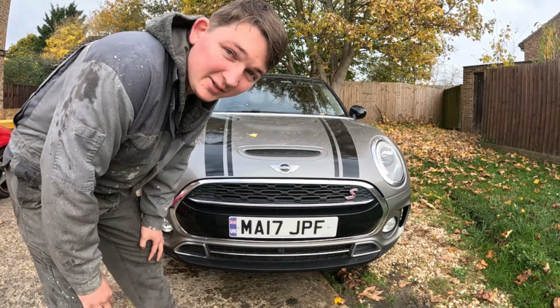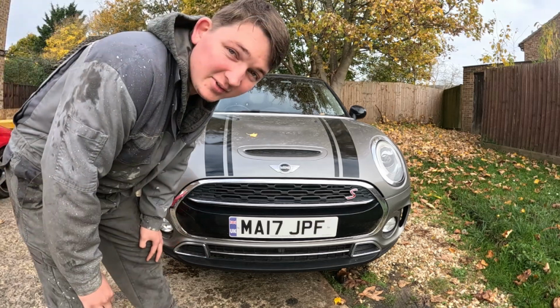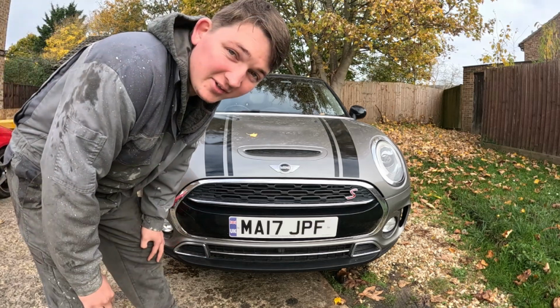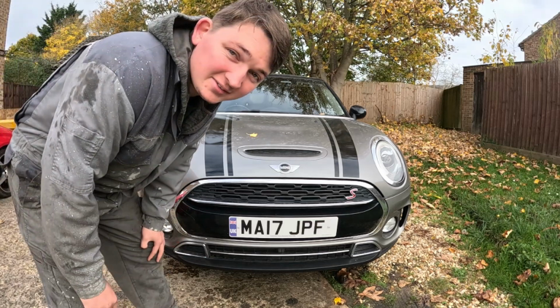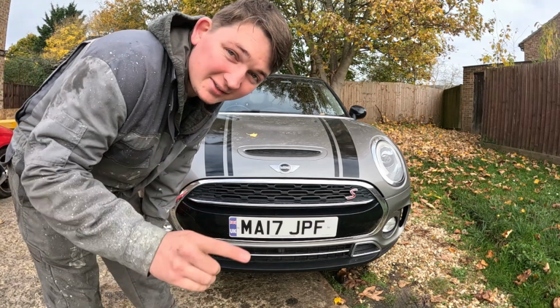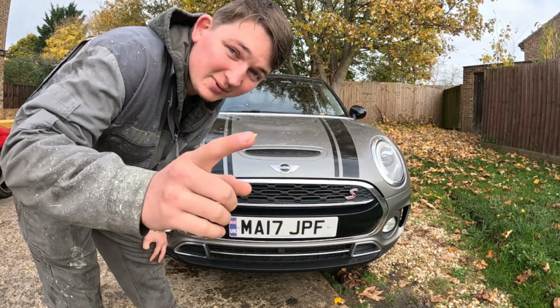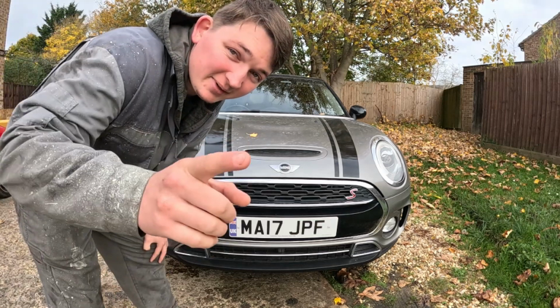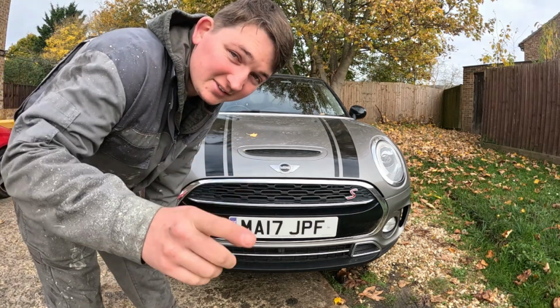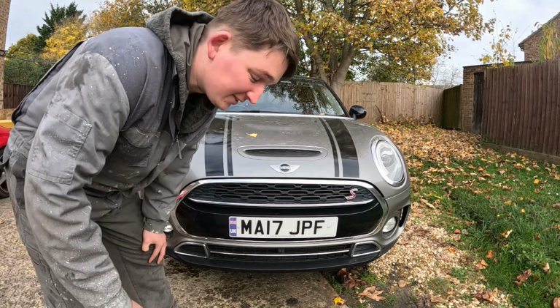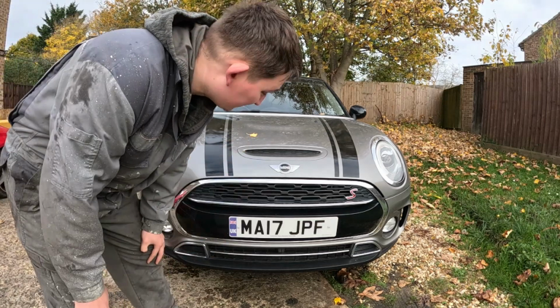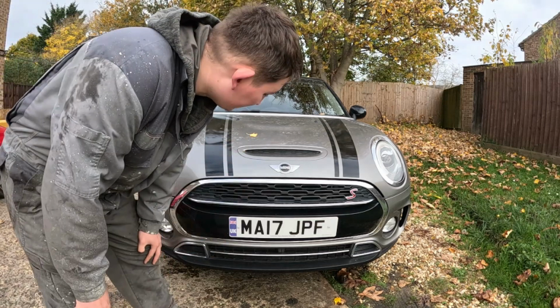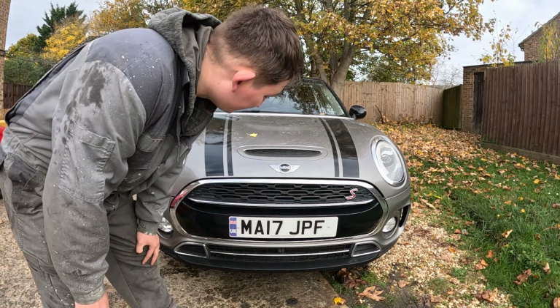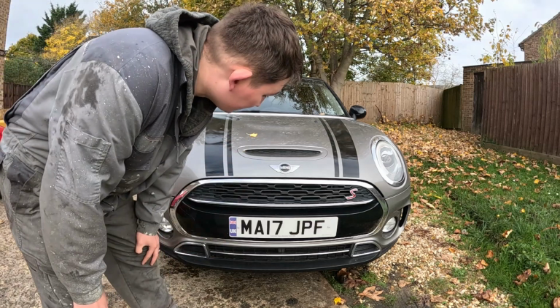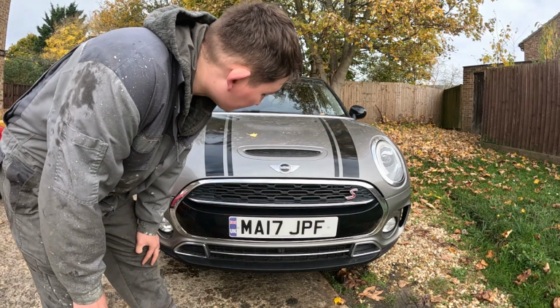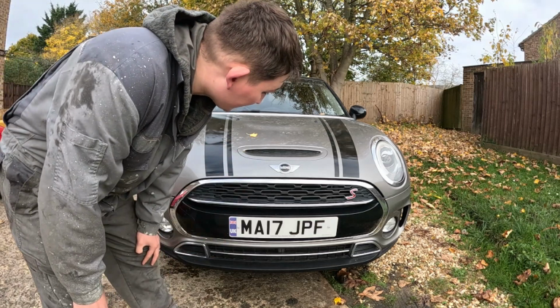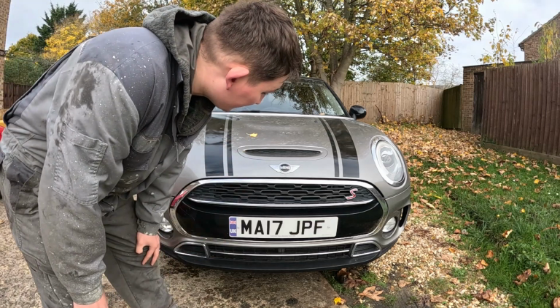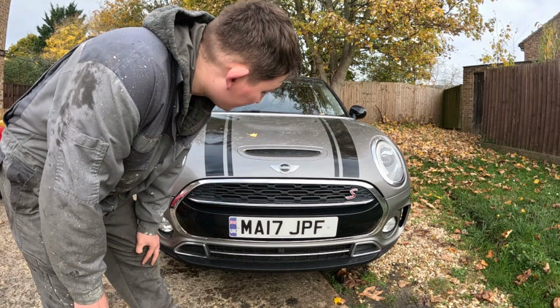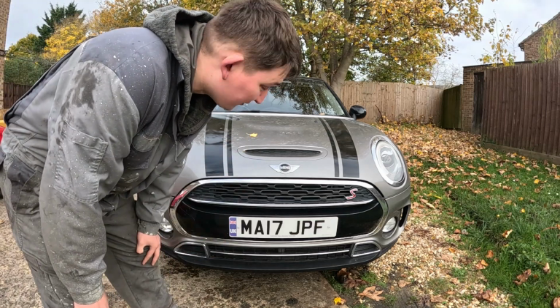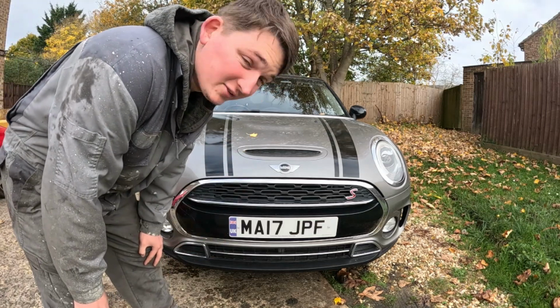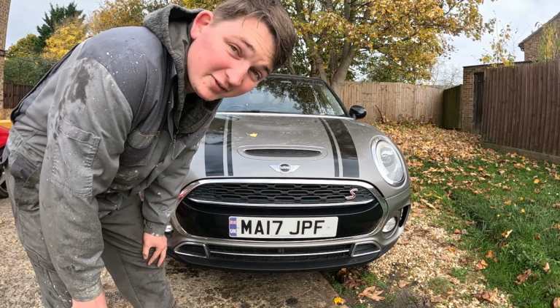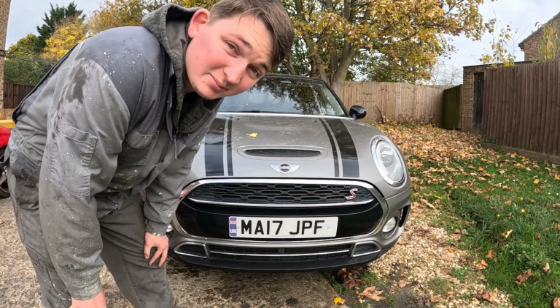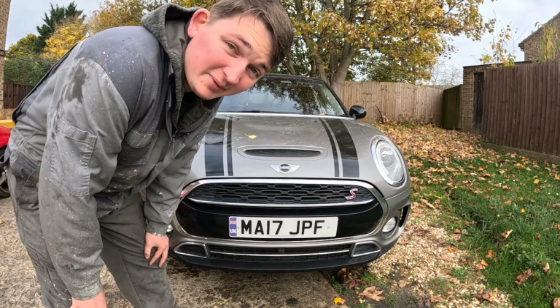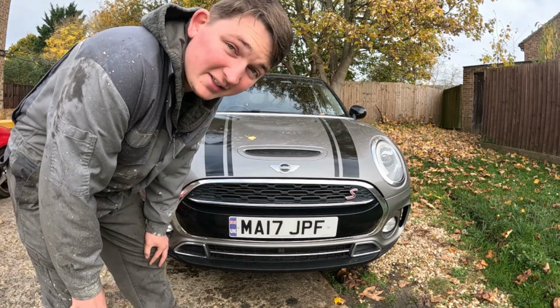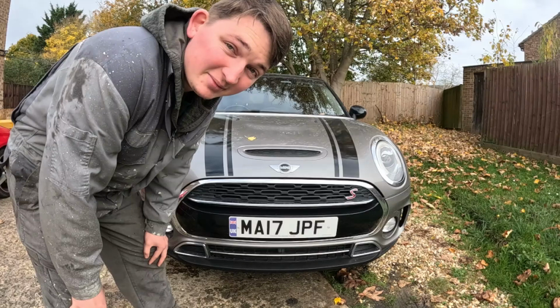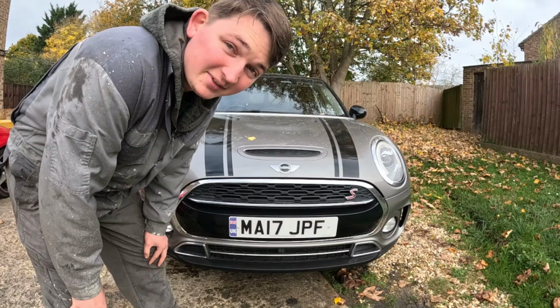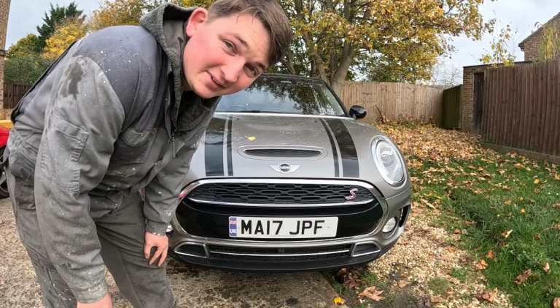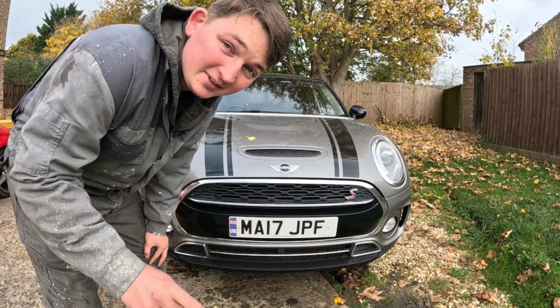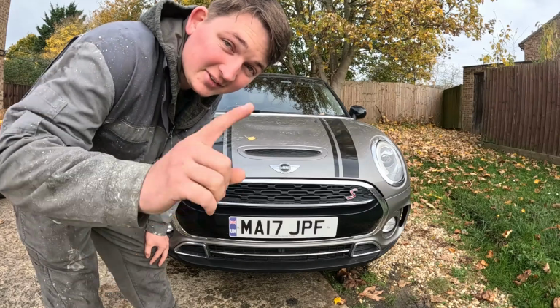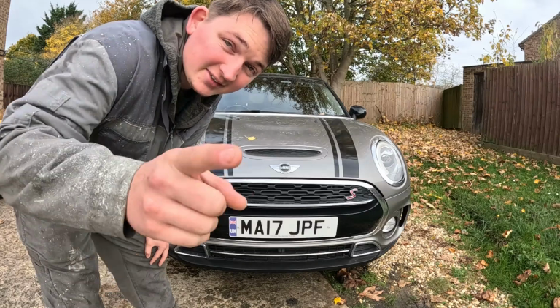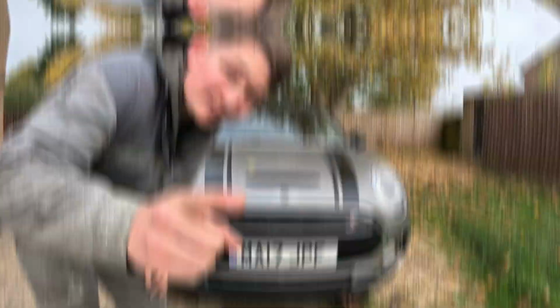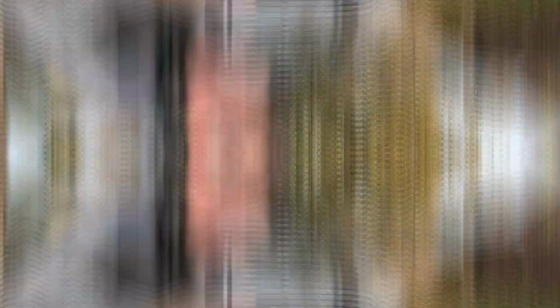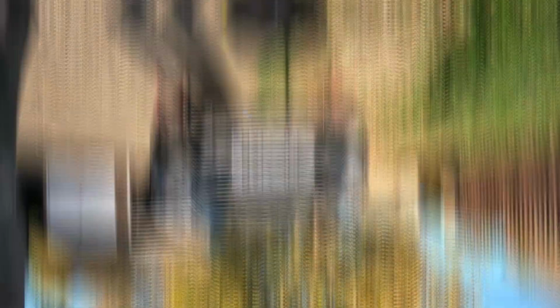How's it going guys and welcome back to the channel. So today I've got to service my mini club, so let's get into it.